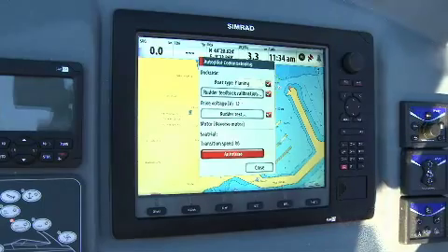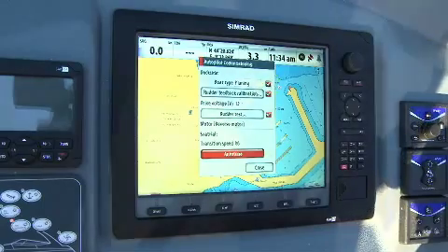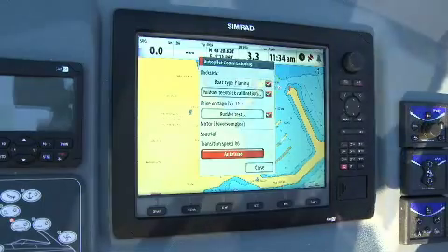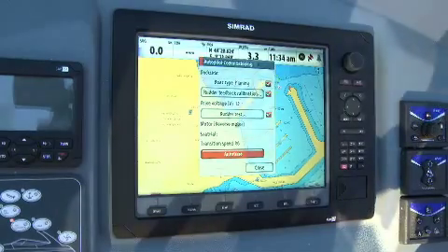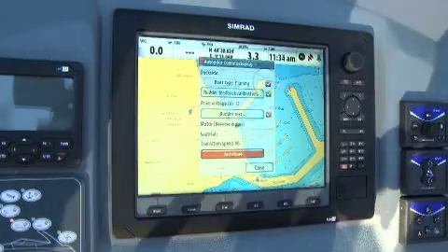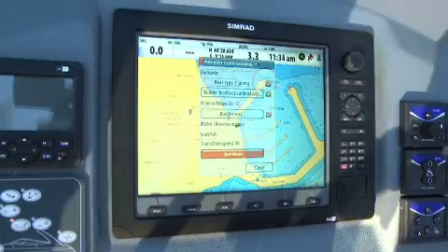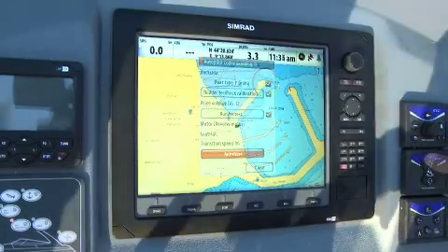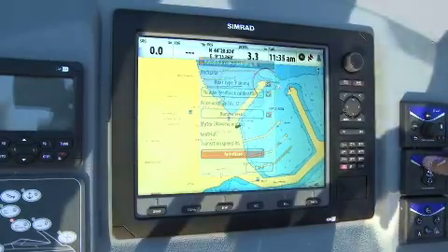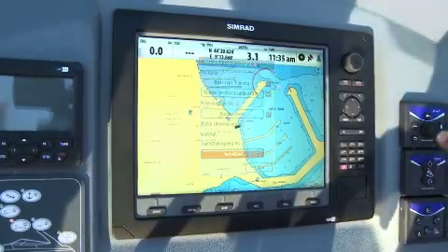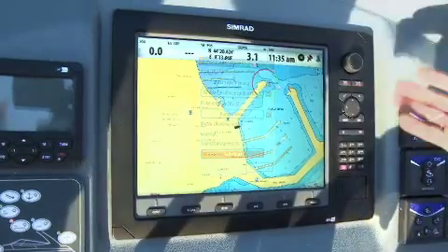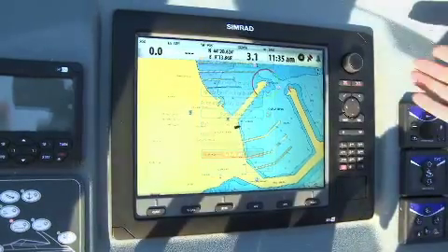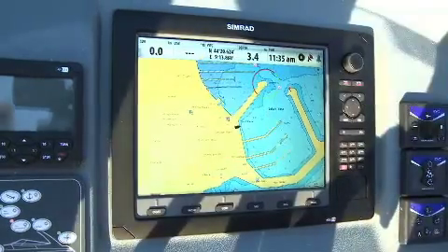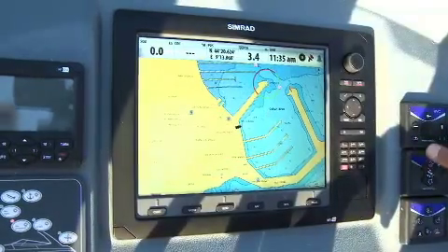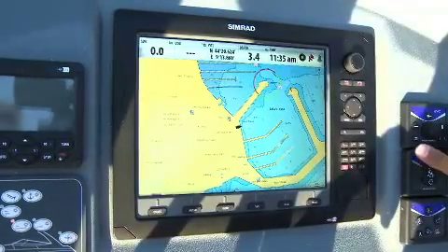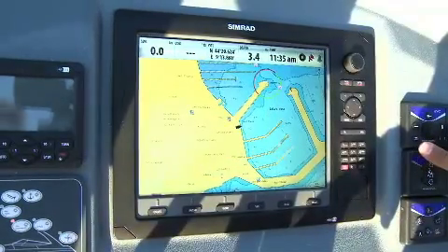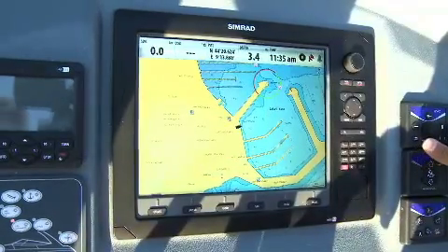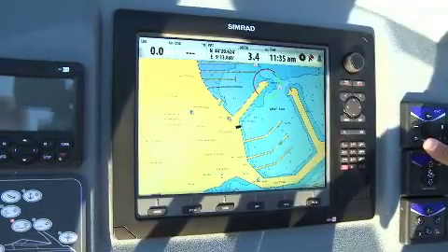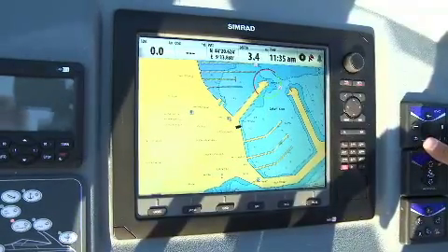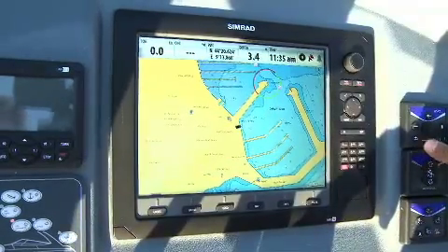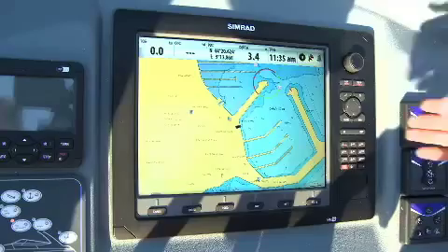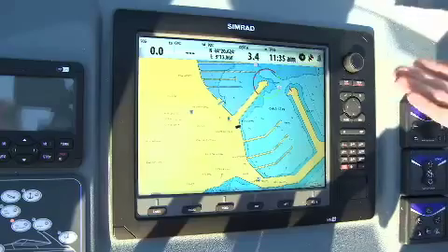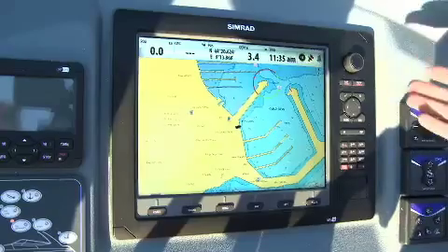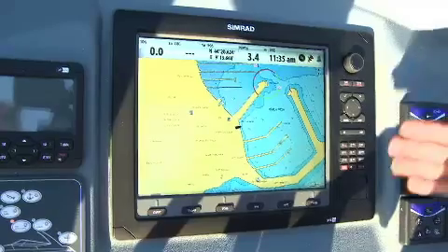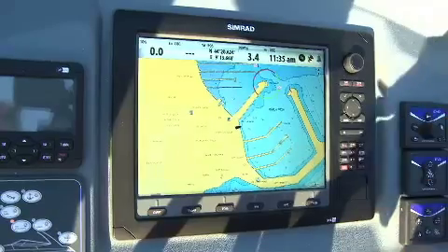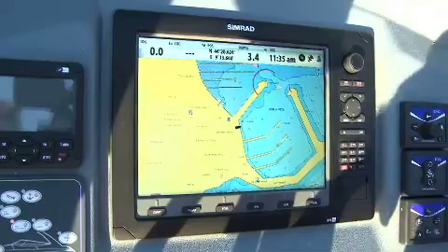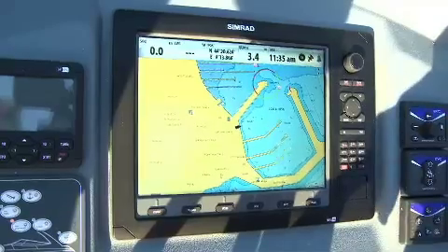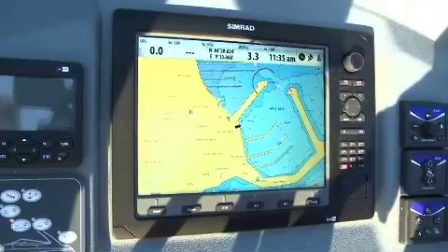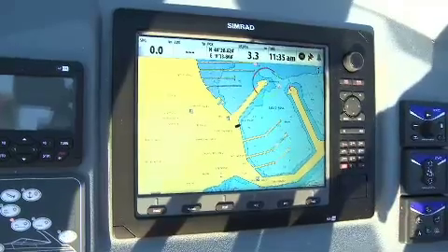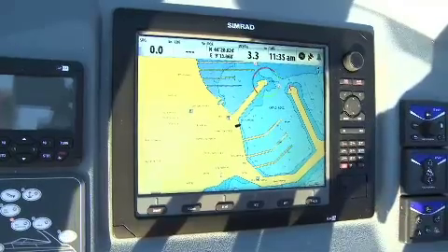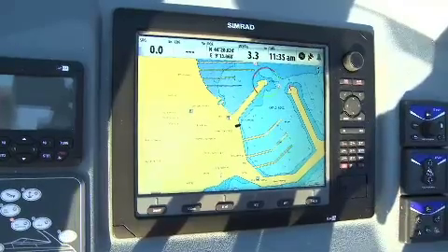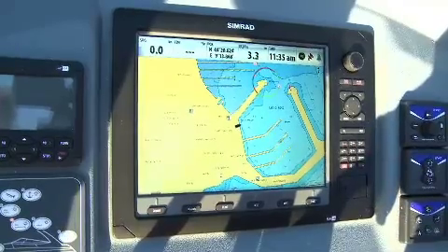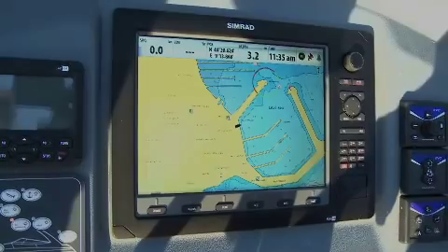That's all guys — how to calibrate a Simrad autopilot. As you can see, it's very easy and quick.